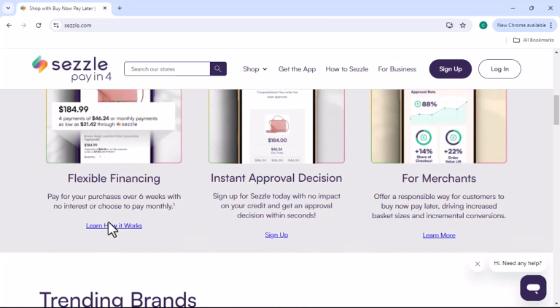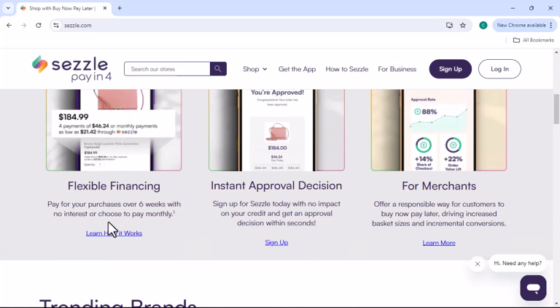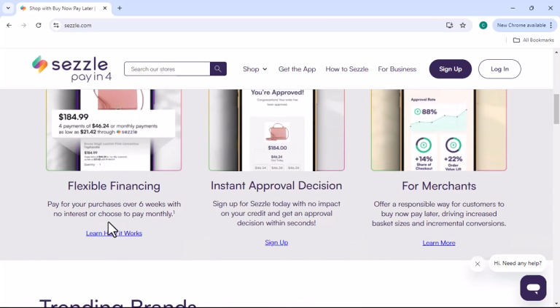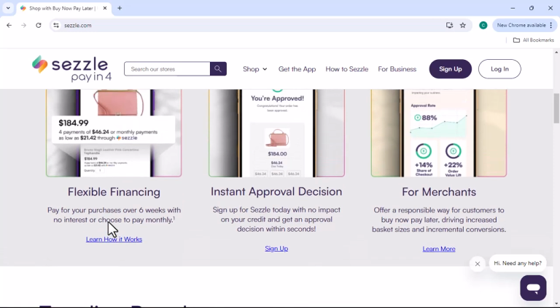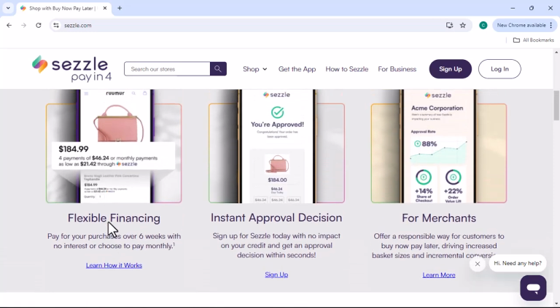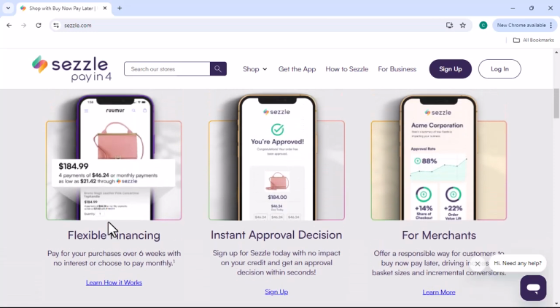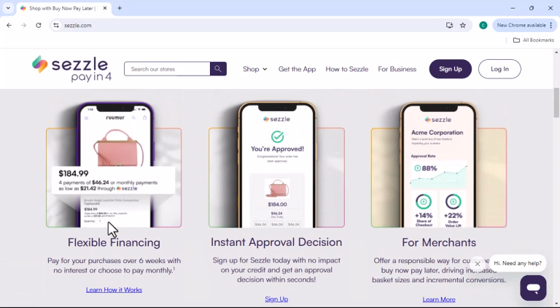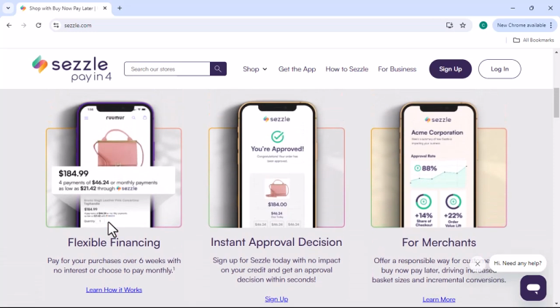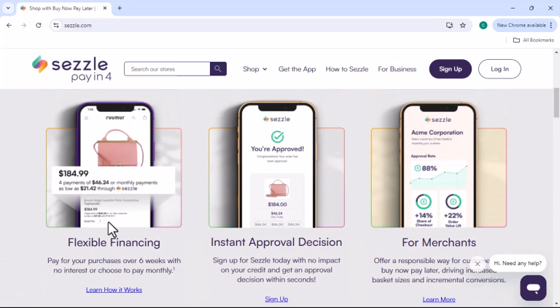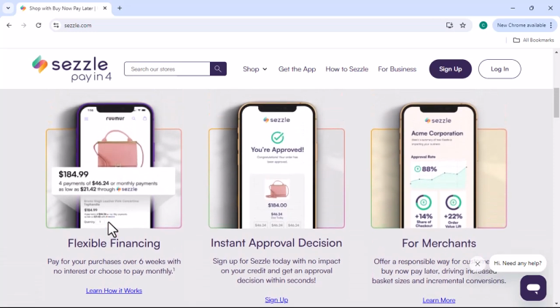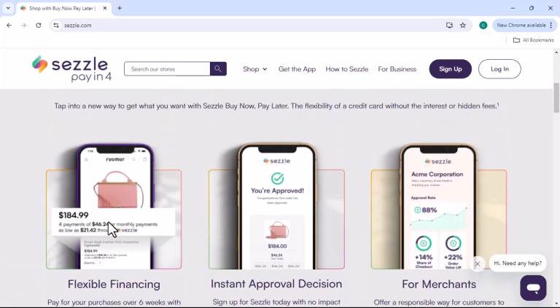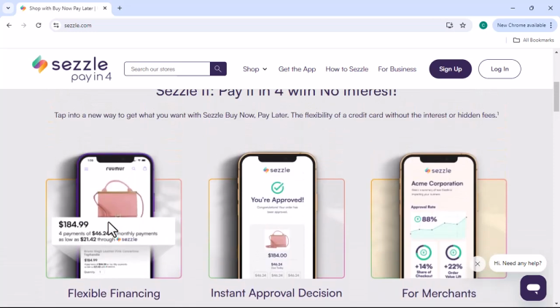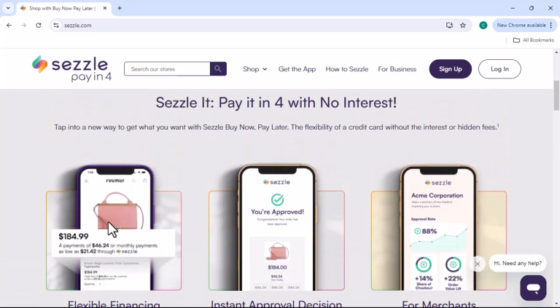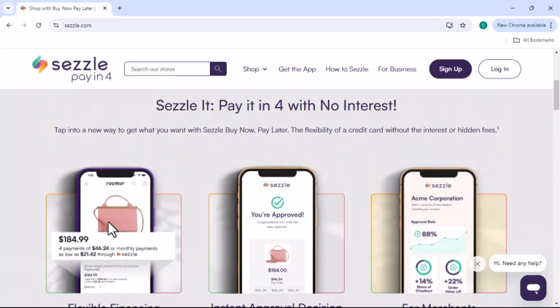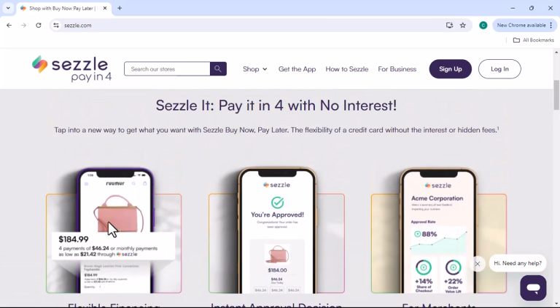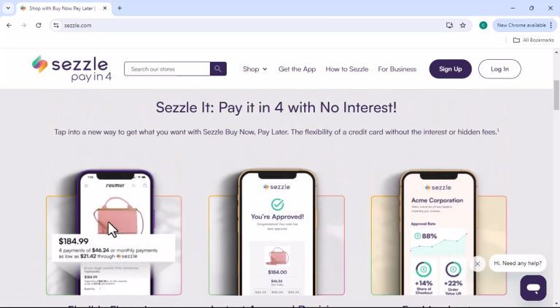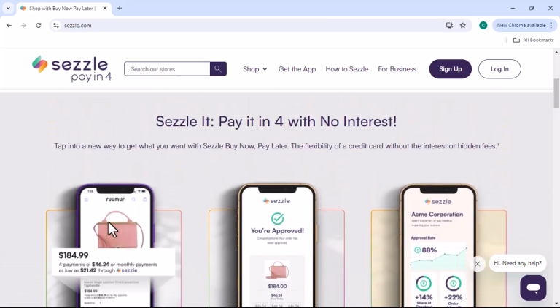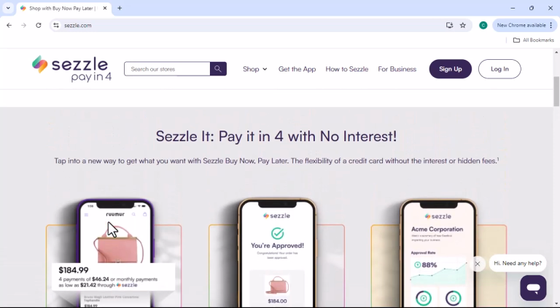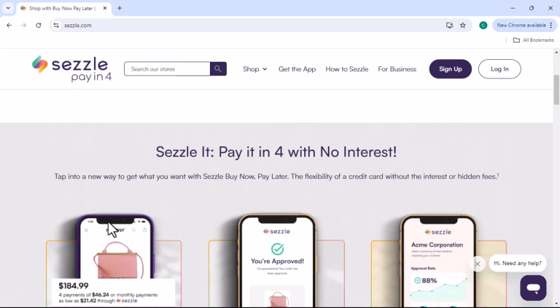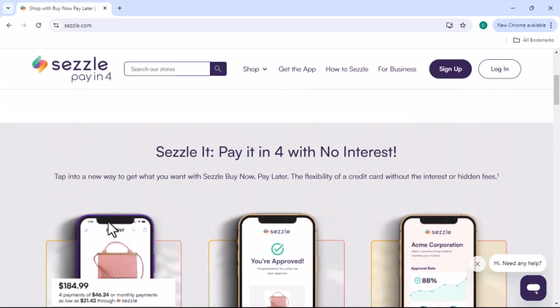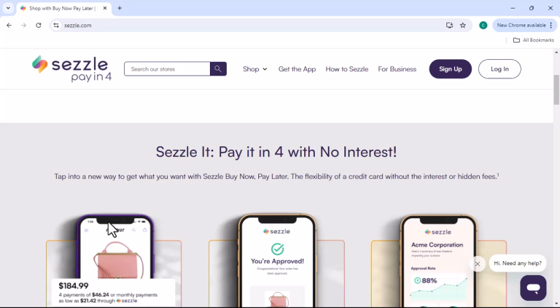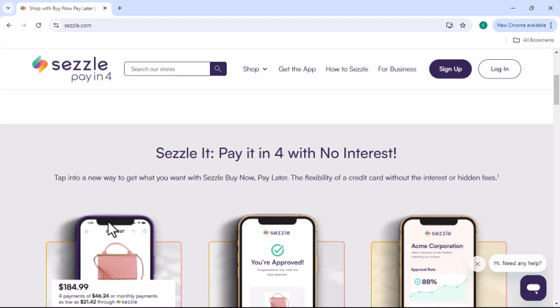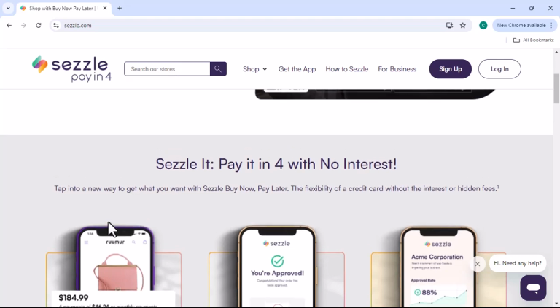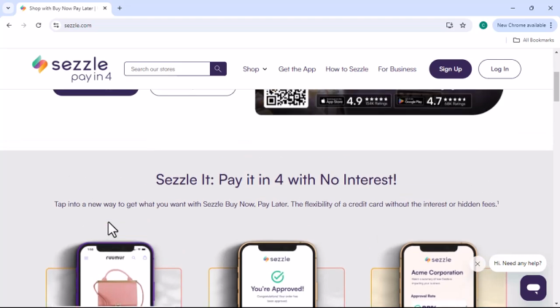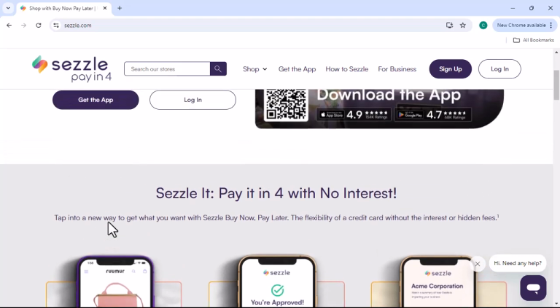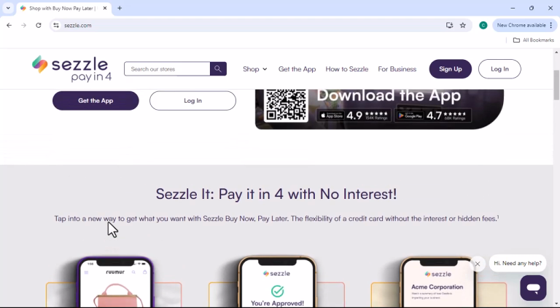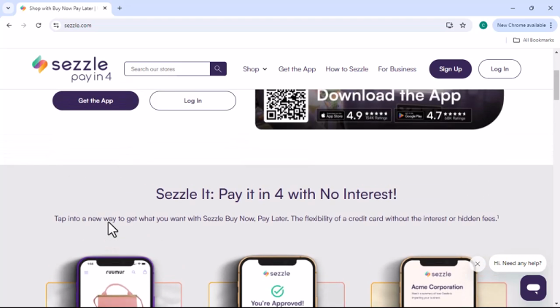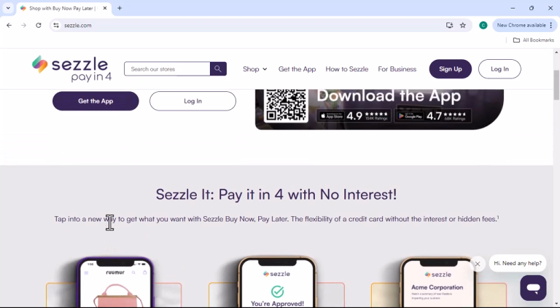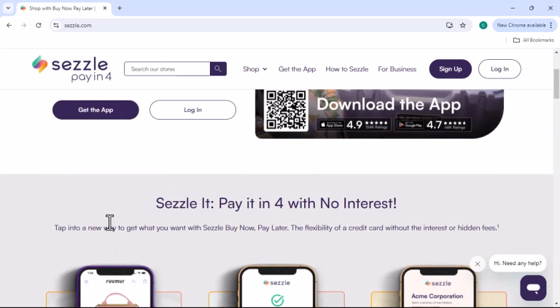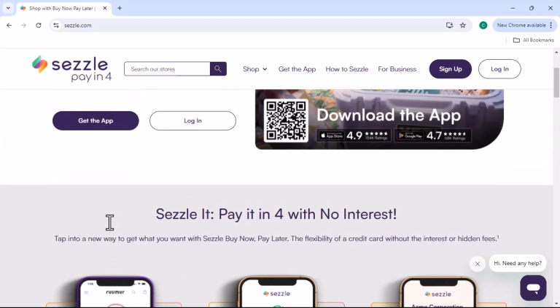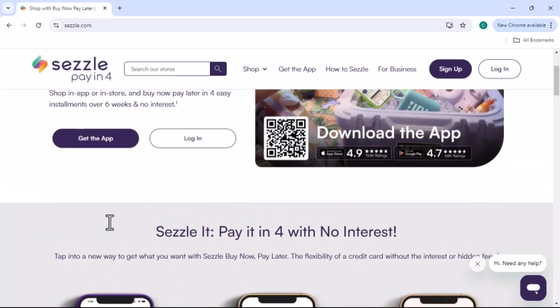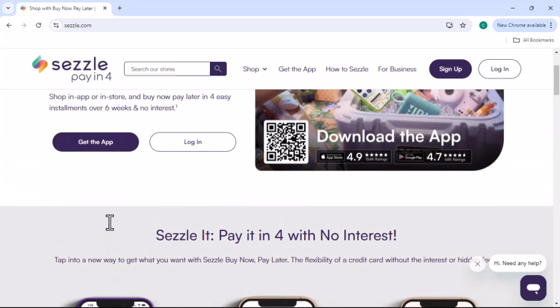Flexible payment options: Sezzle offers flexible payment options, allowing you to choose a payment plan that suits your budget.